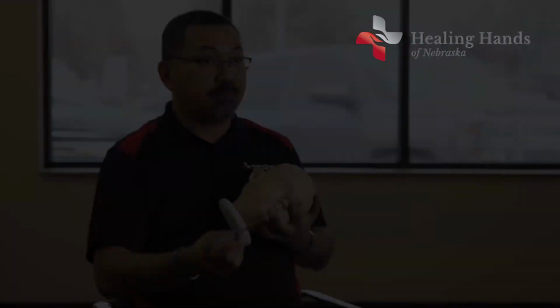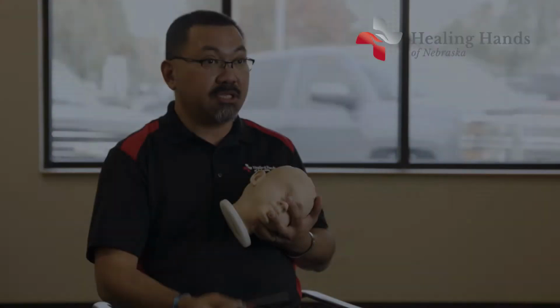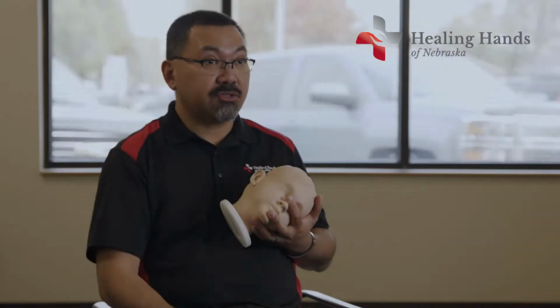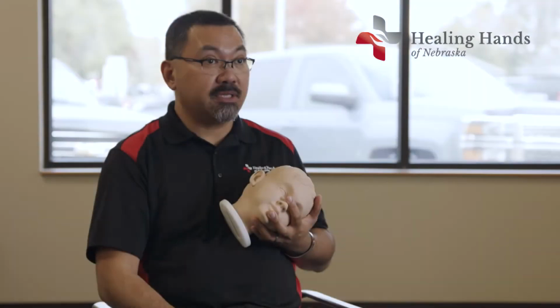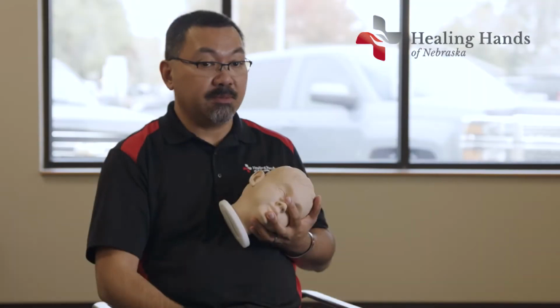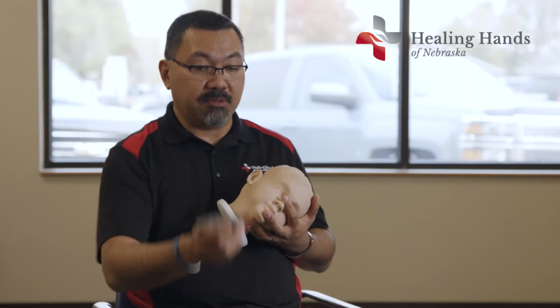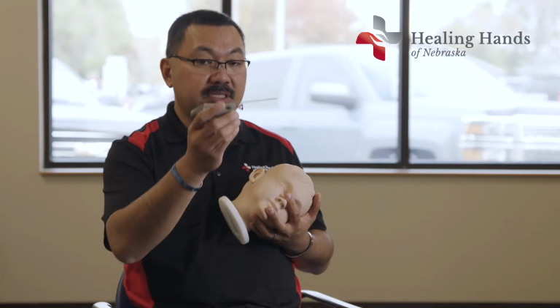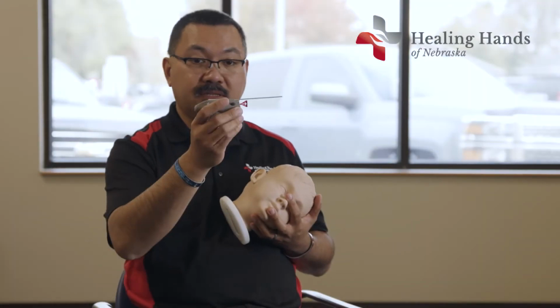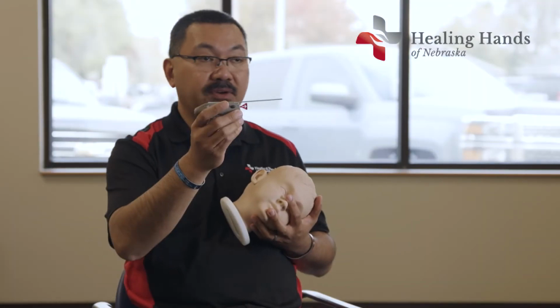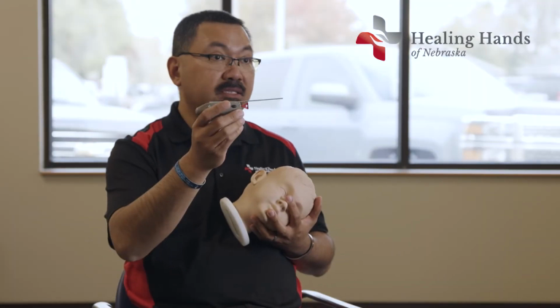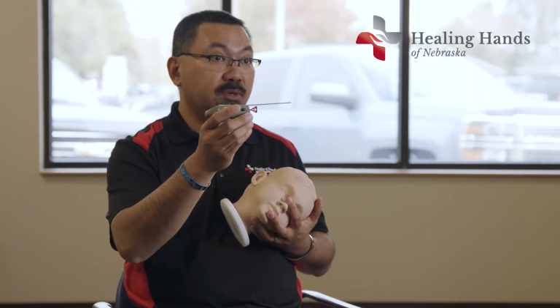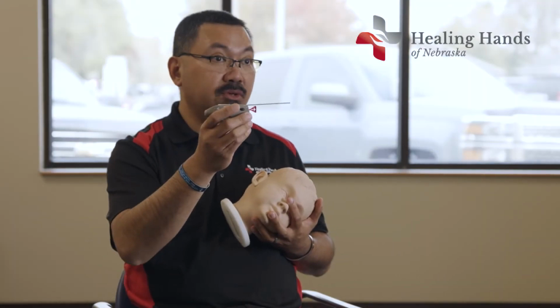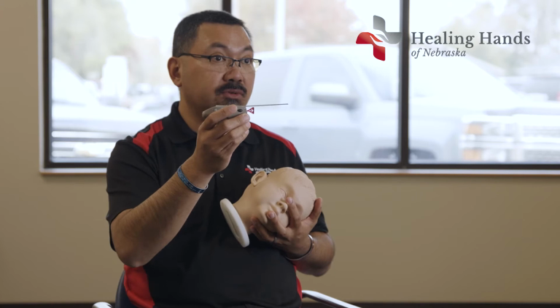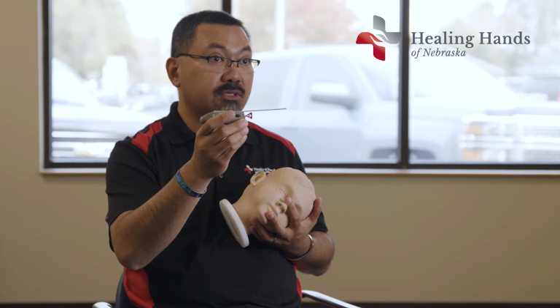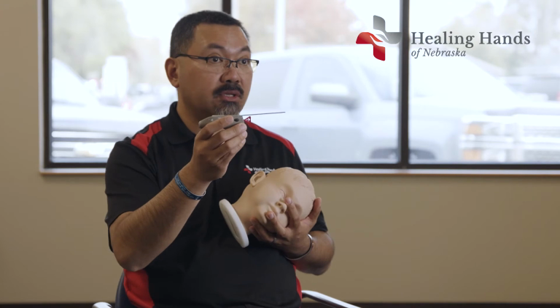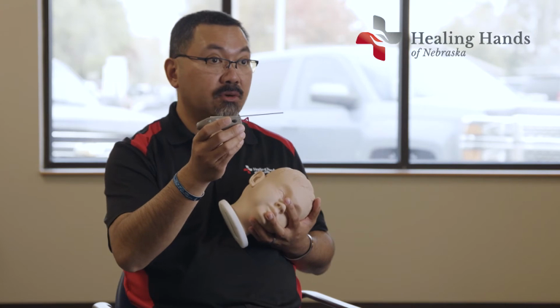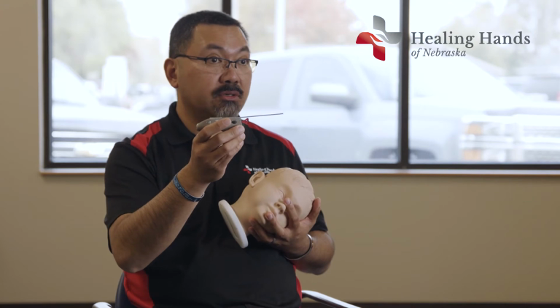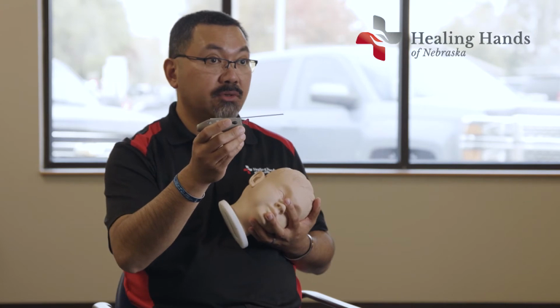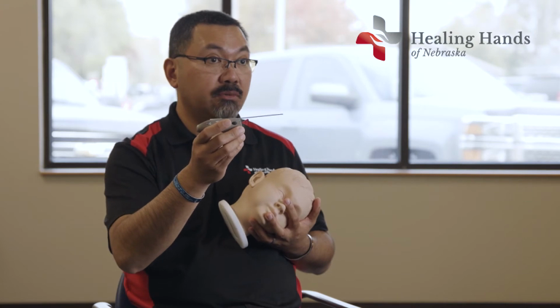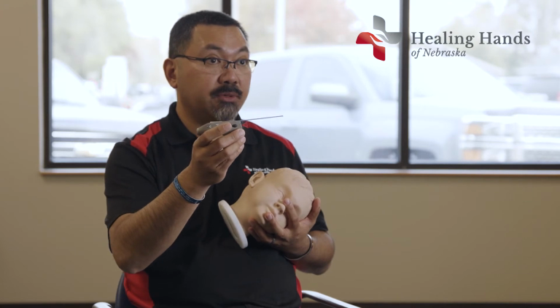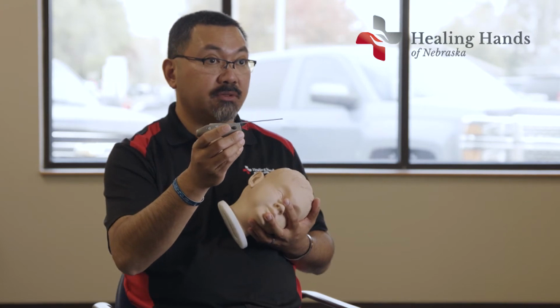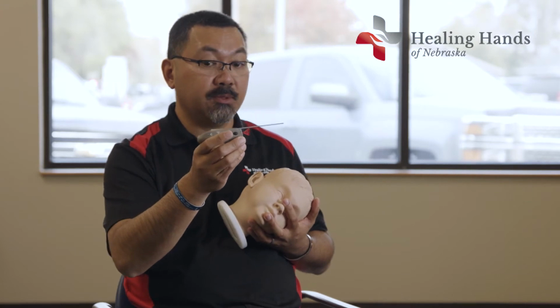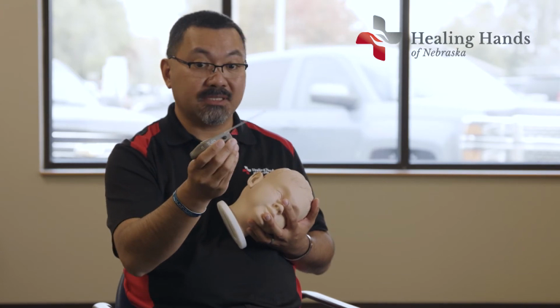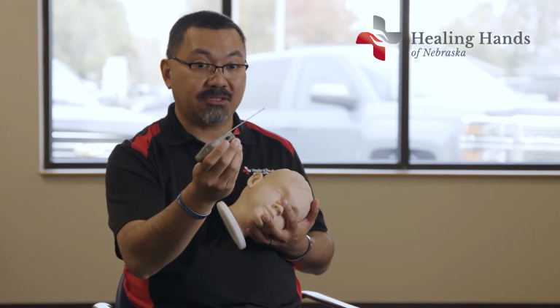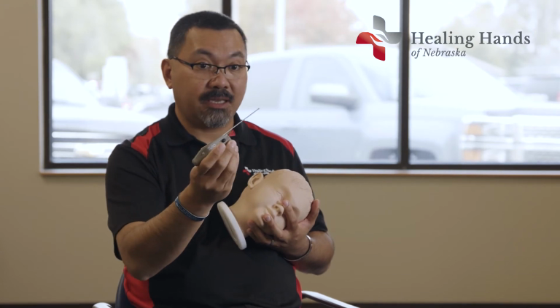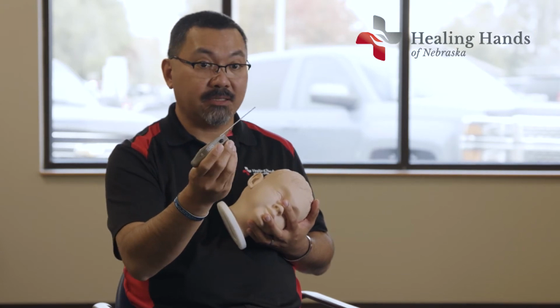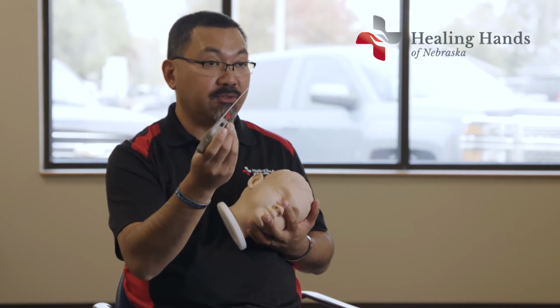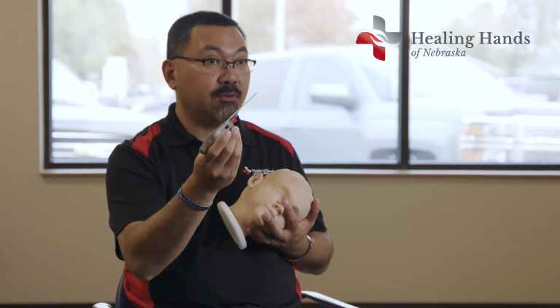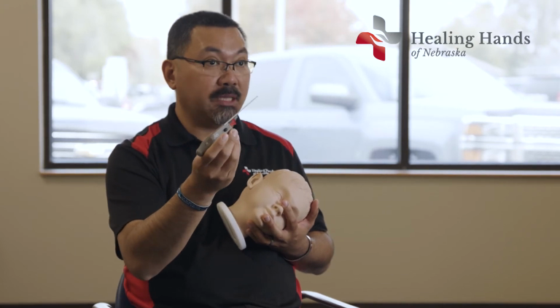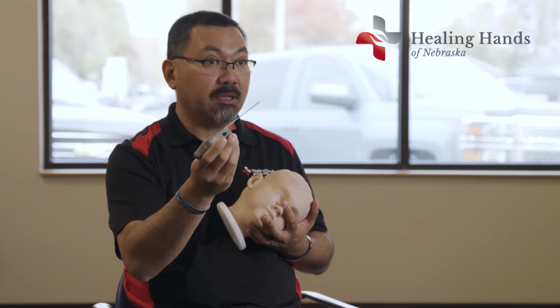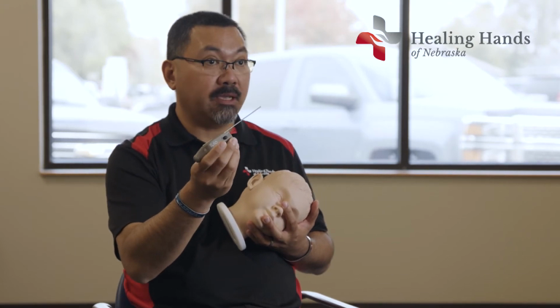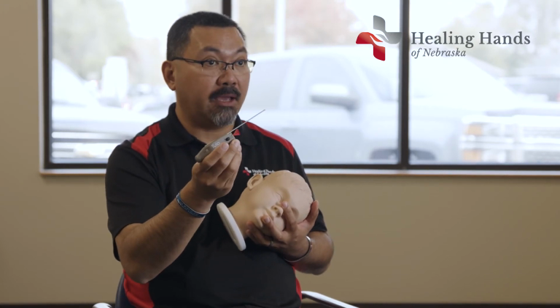The procedure is really simple. This is the device that we use in order to put the tube in. This actually has a tube in it right now.